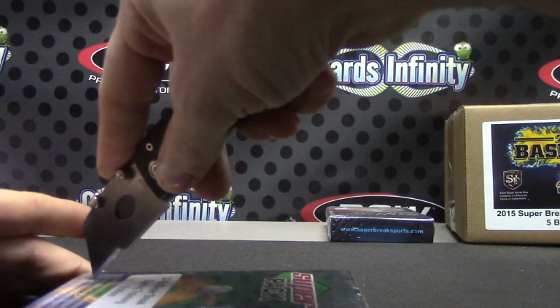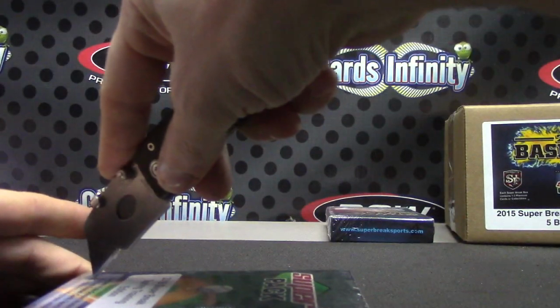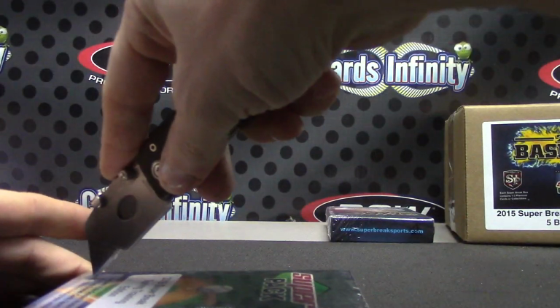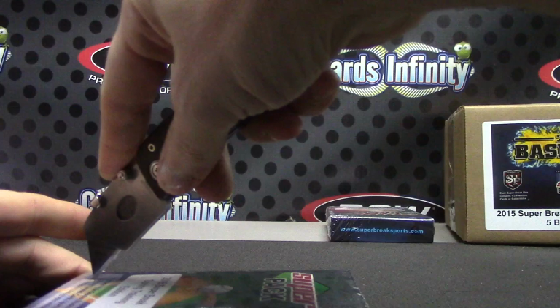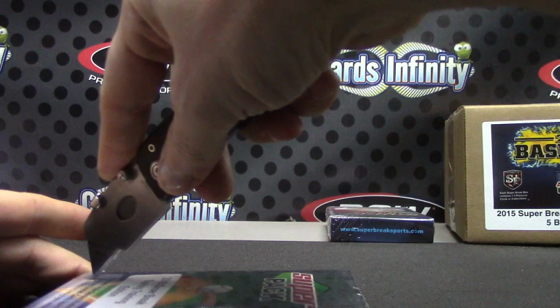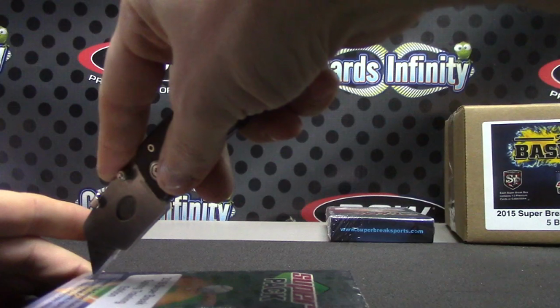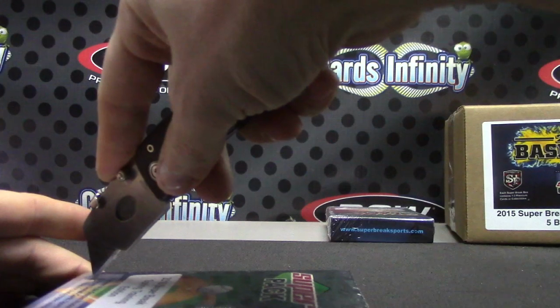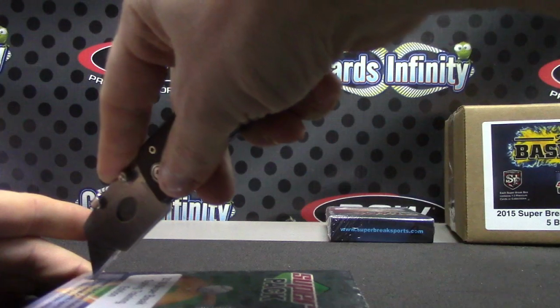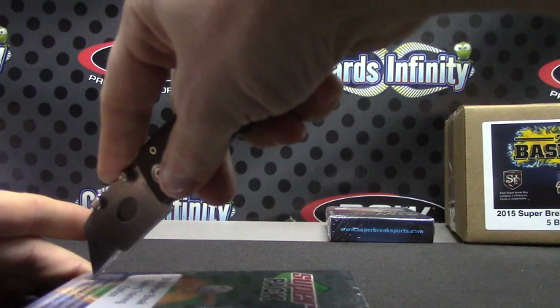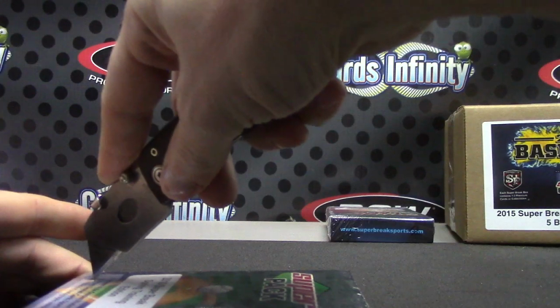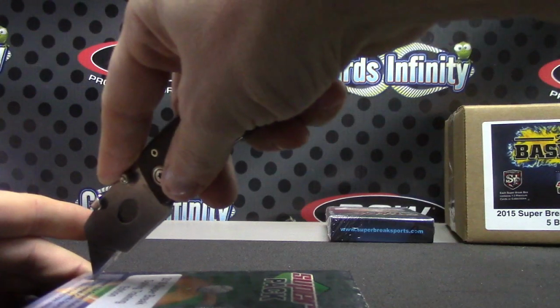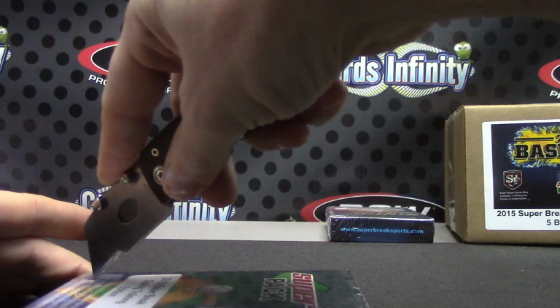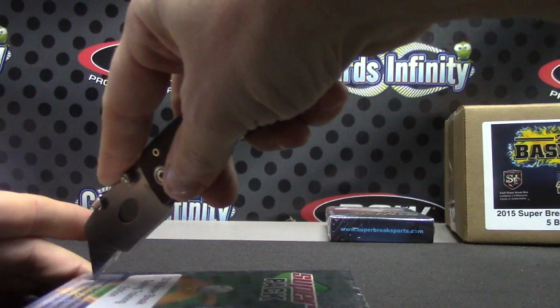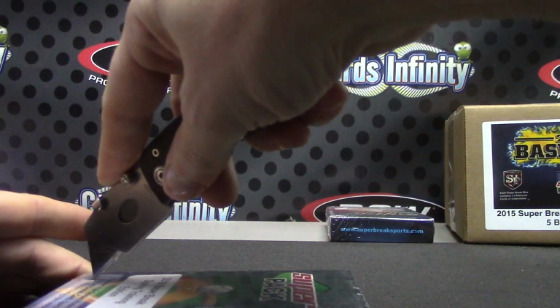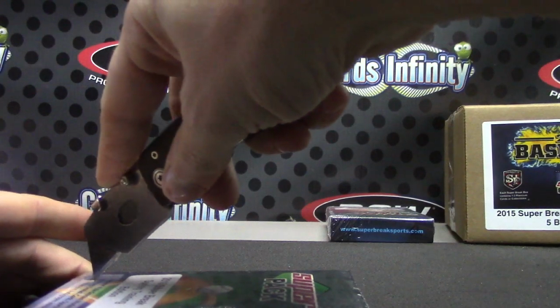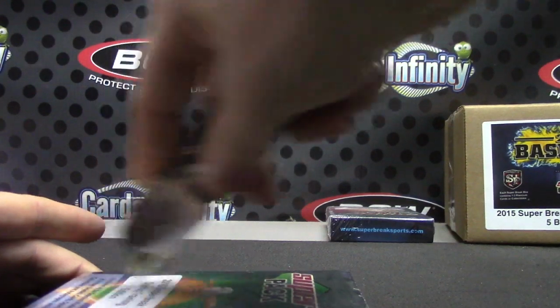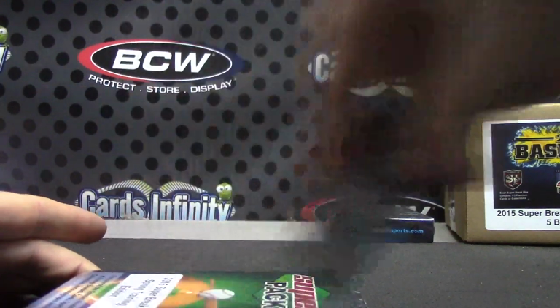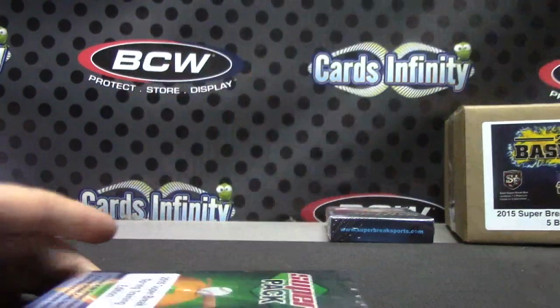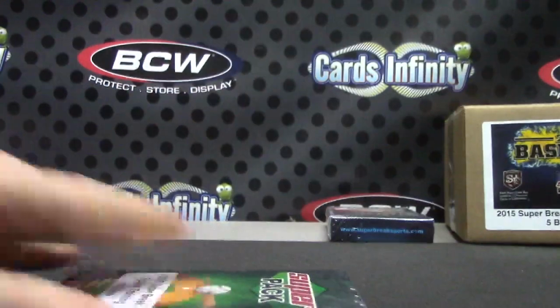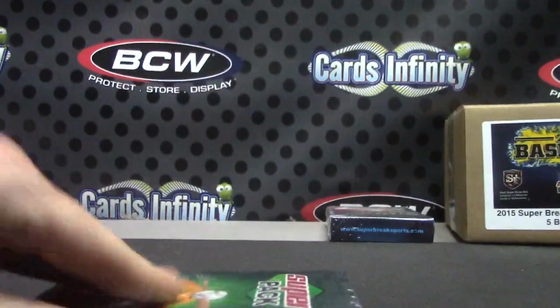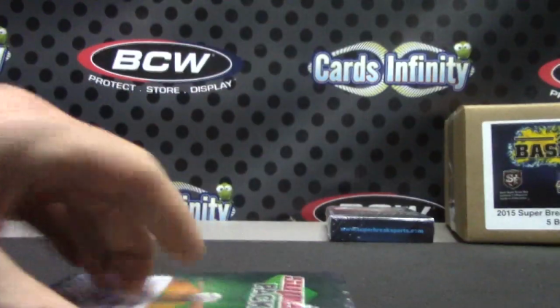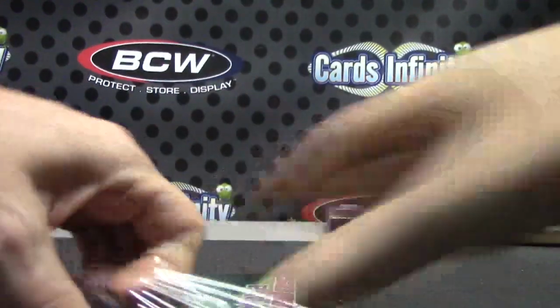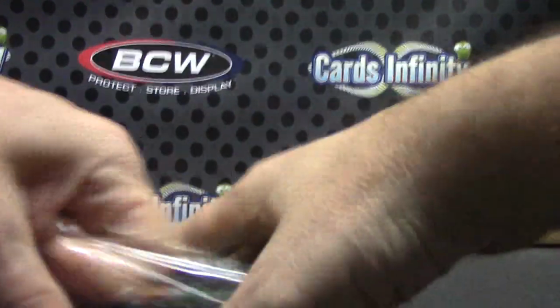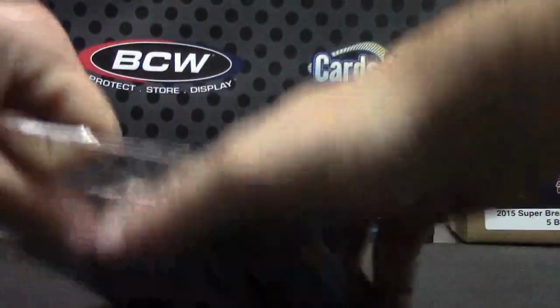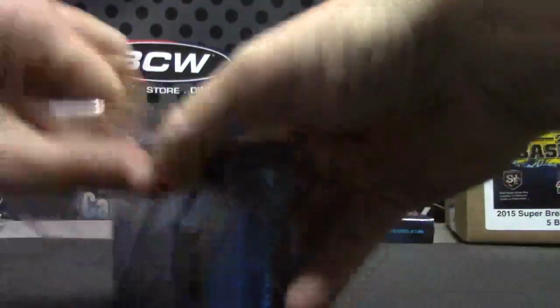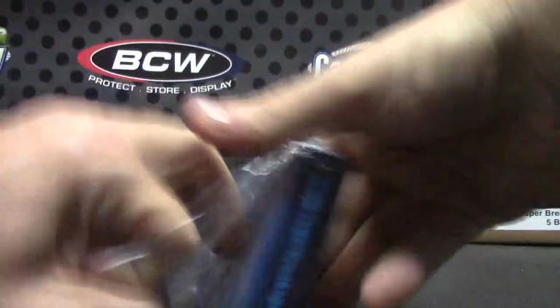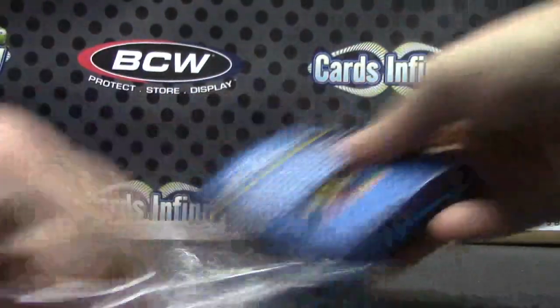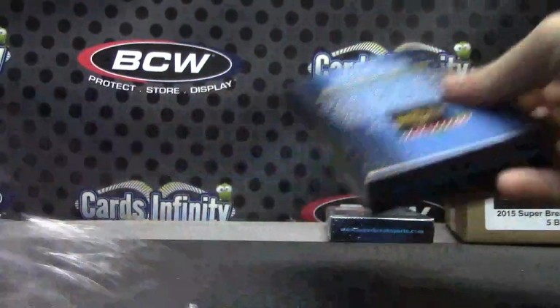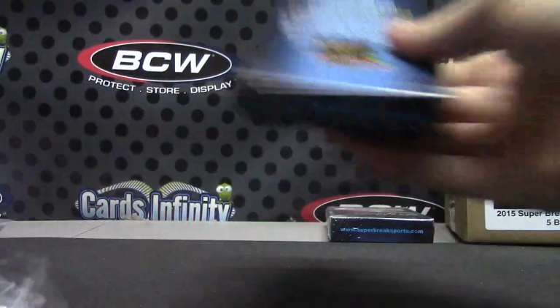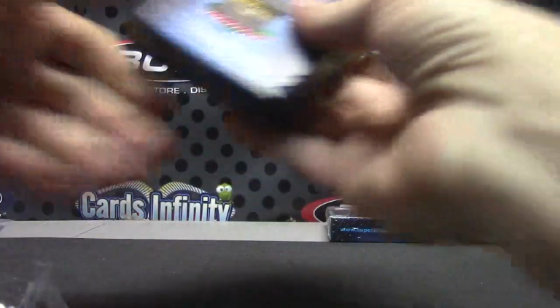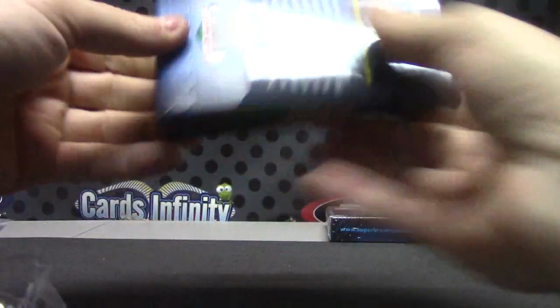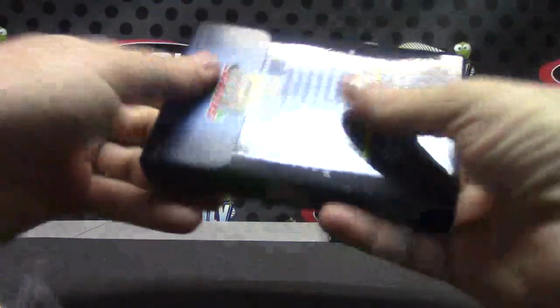Box number 2. 2015 Spring Training. Make sure I have the right one. Yeah, I got it.